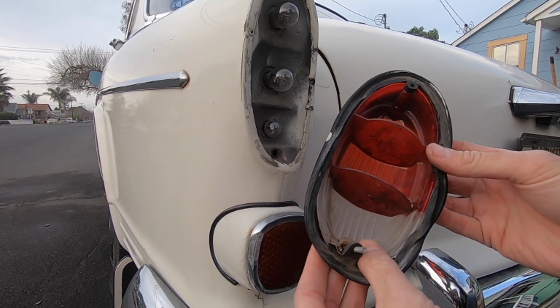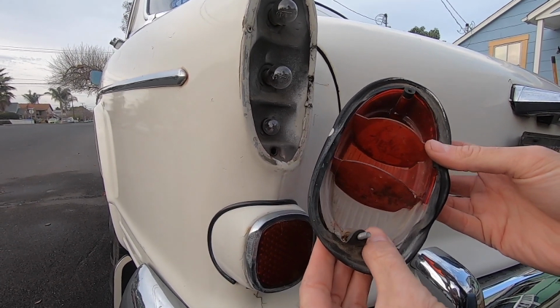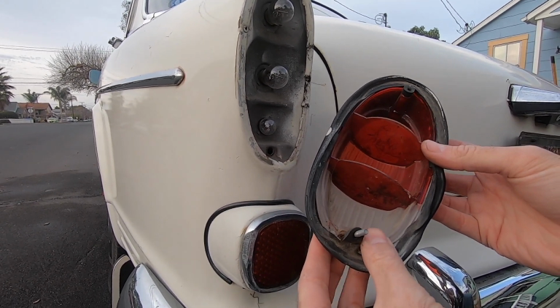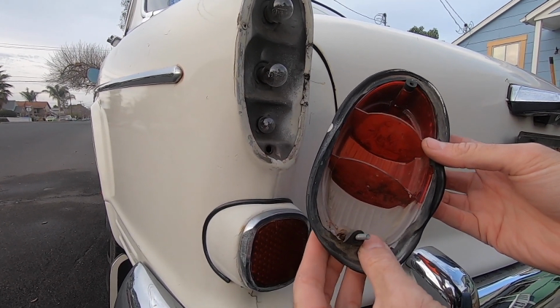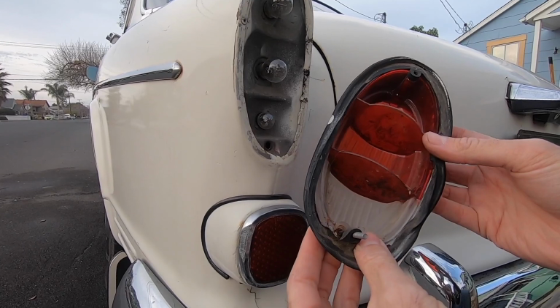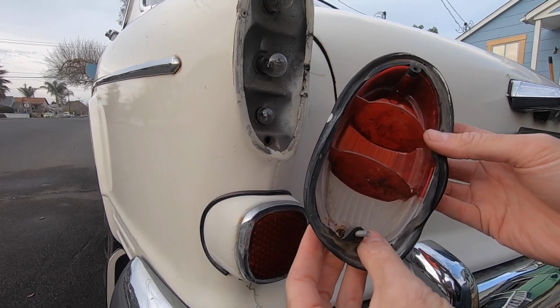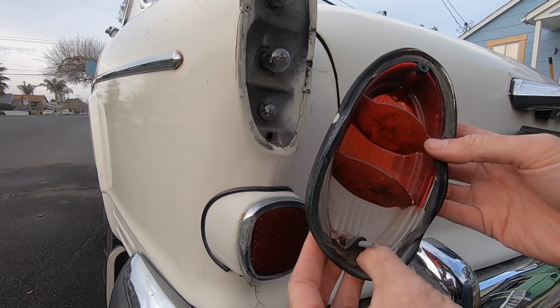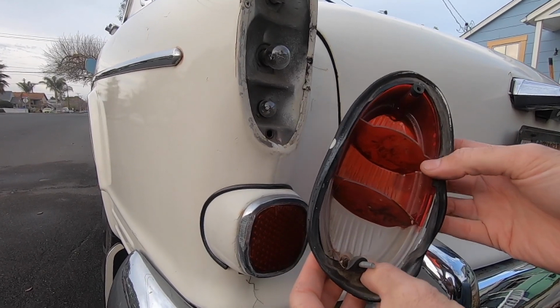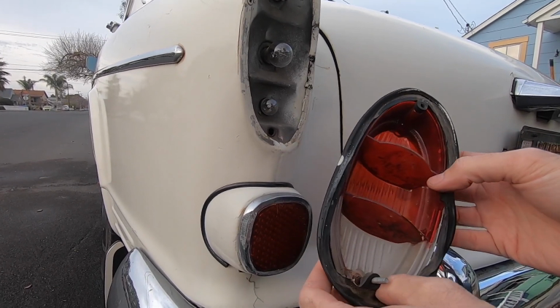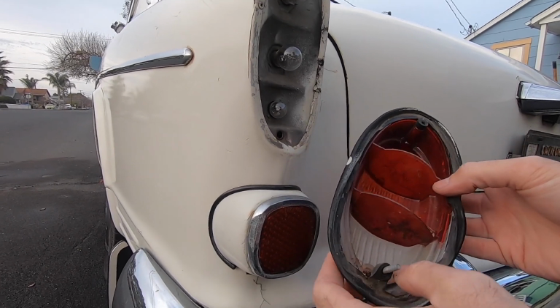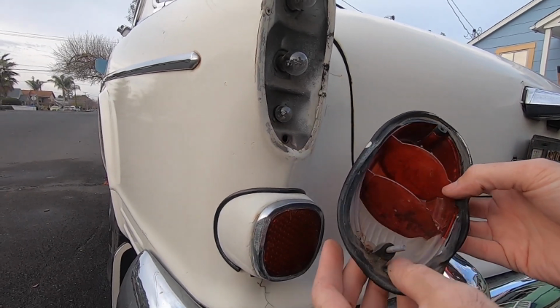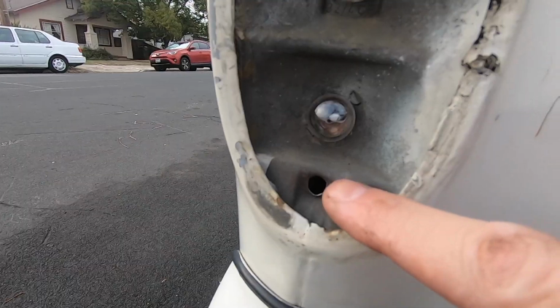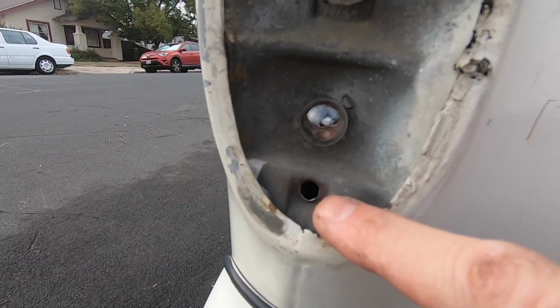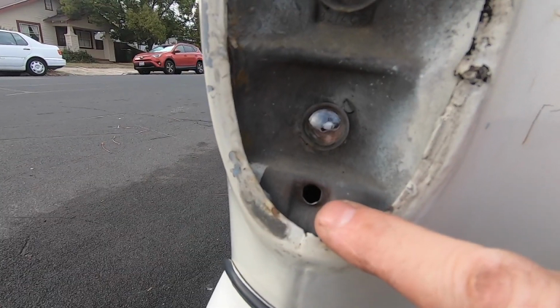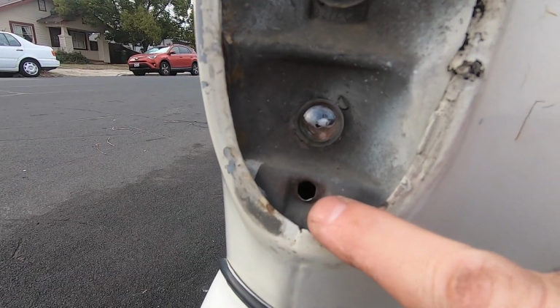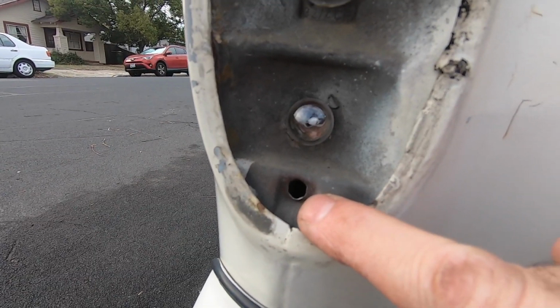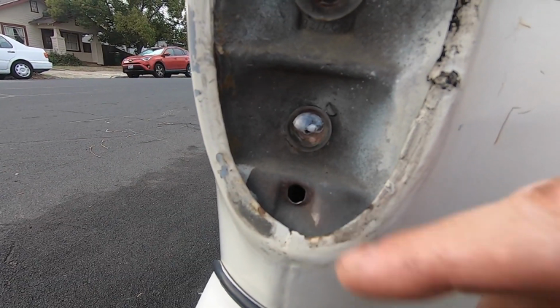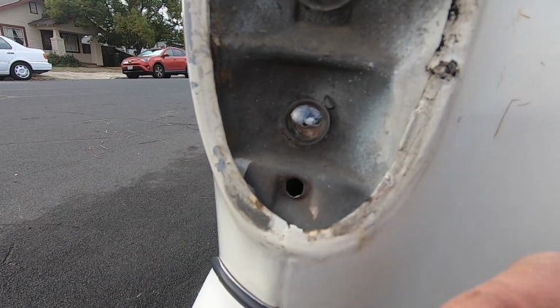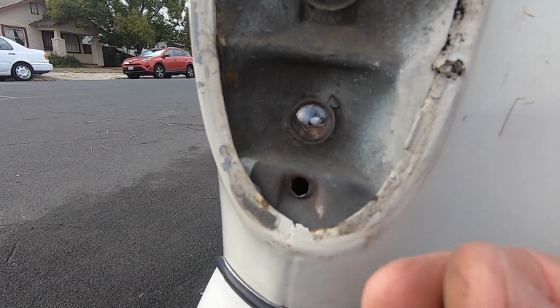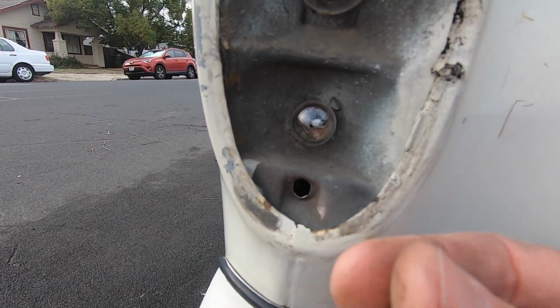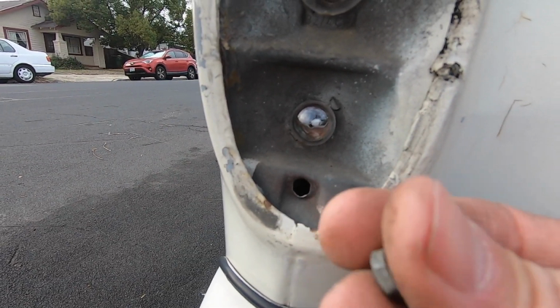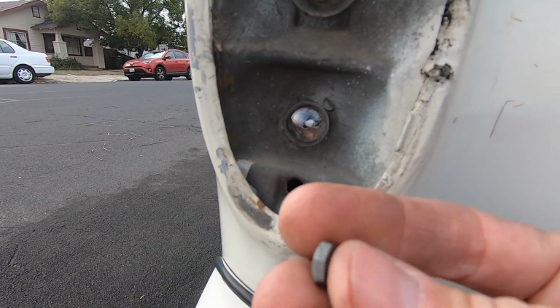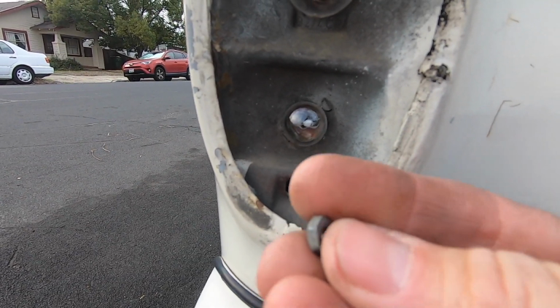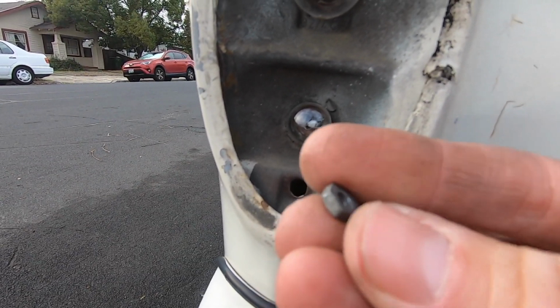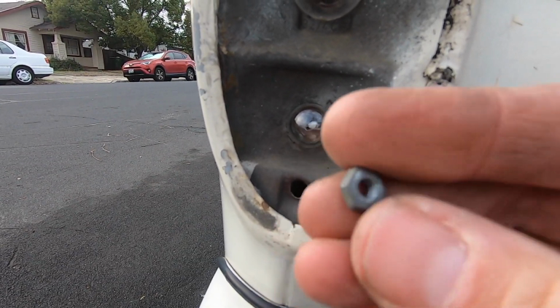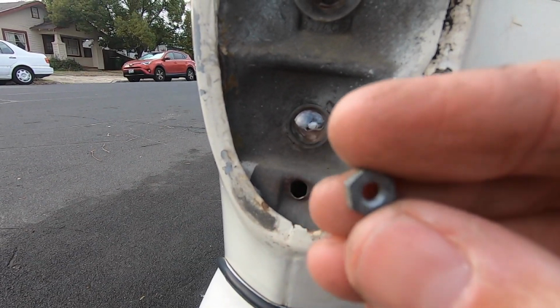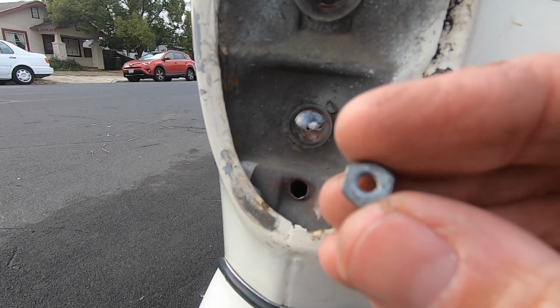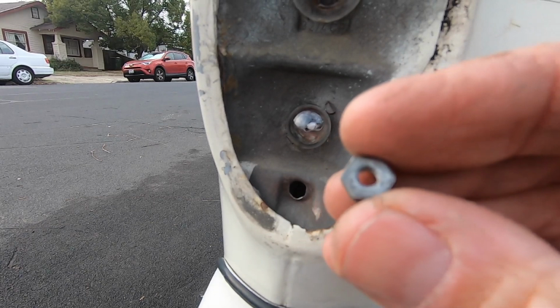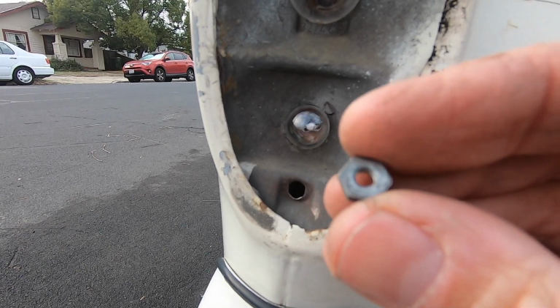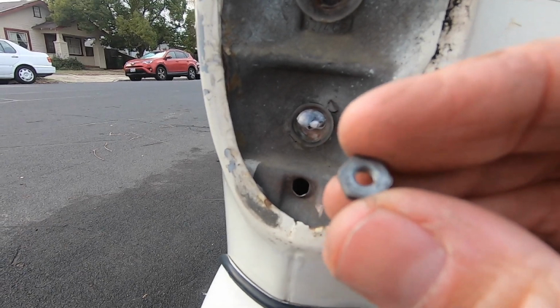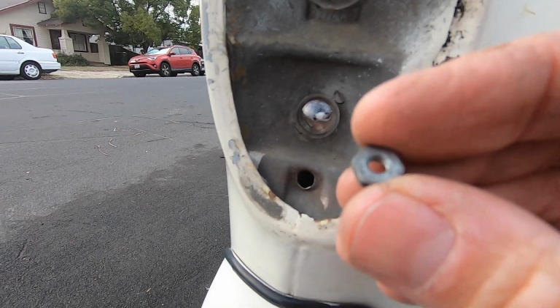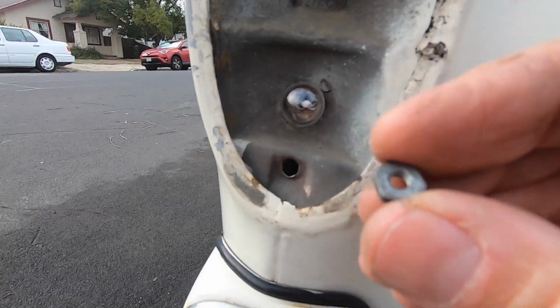I'm gonna have to replace that. This piece is missing, and what was behind it was just a little nut.